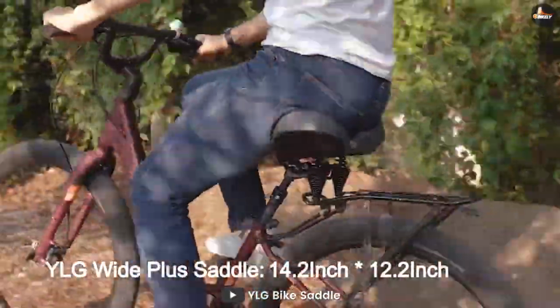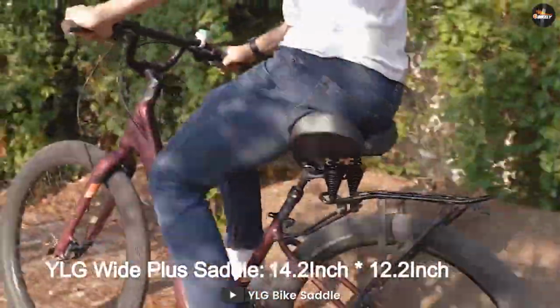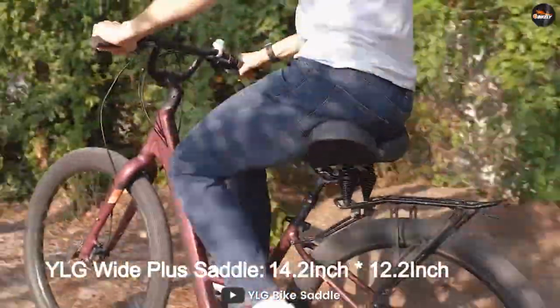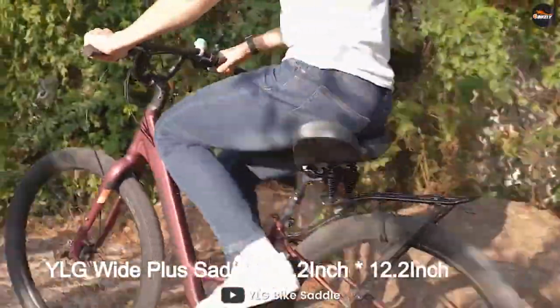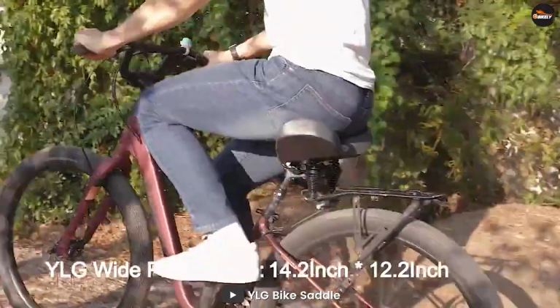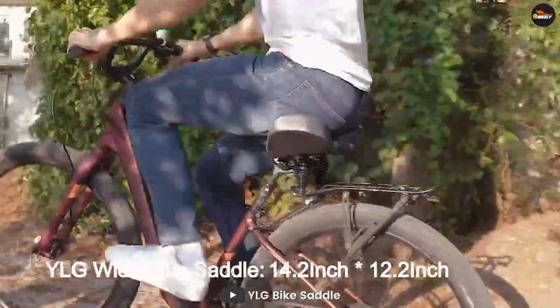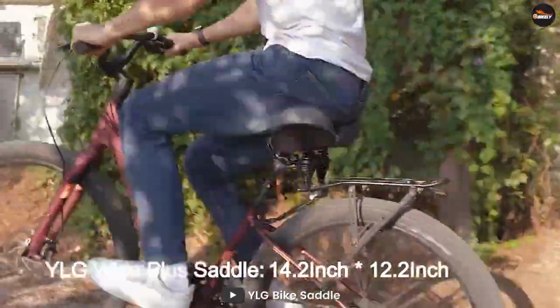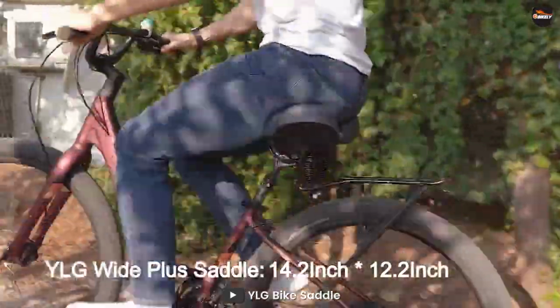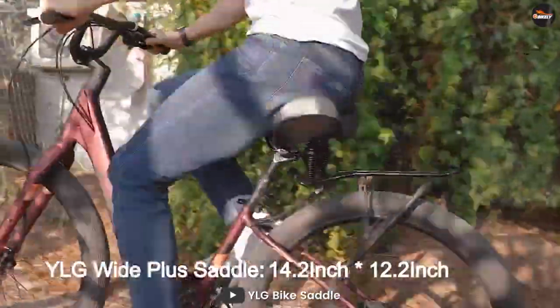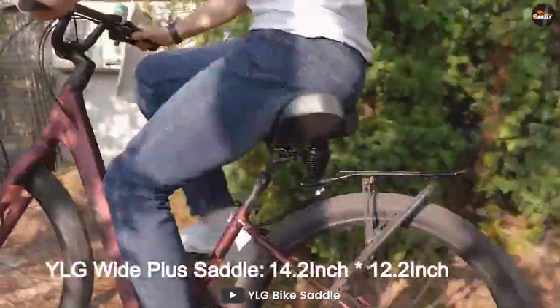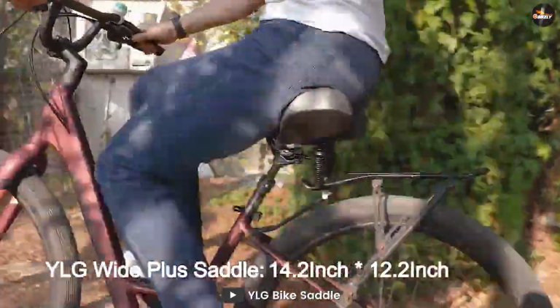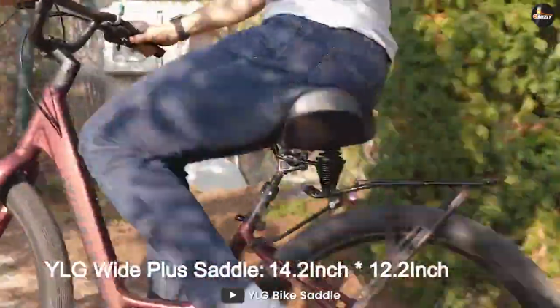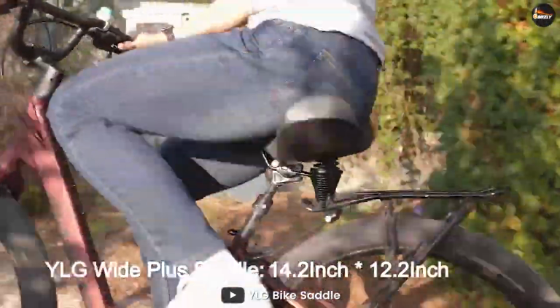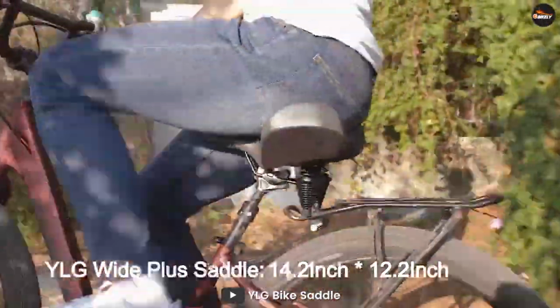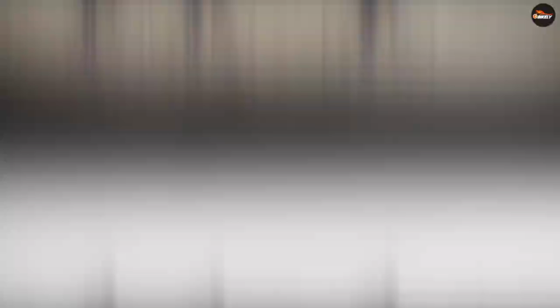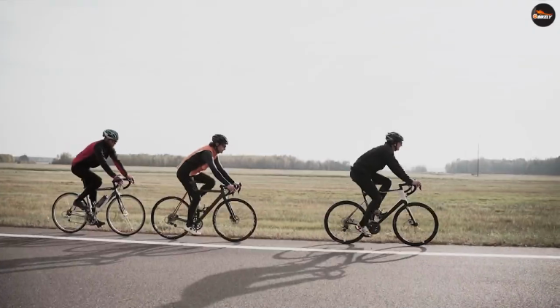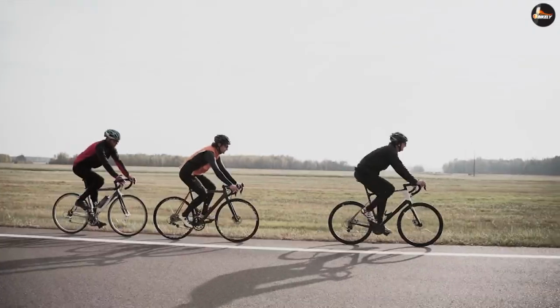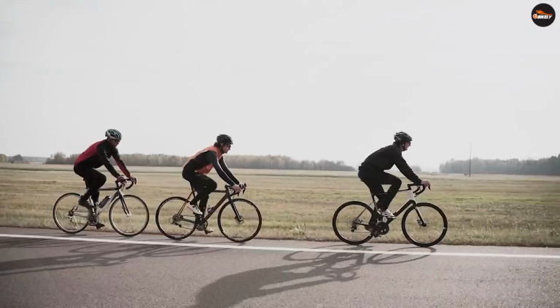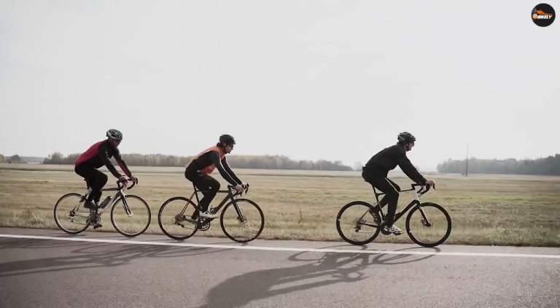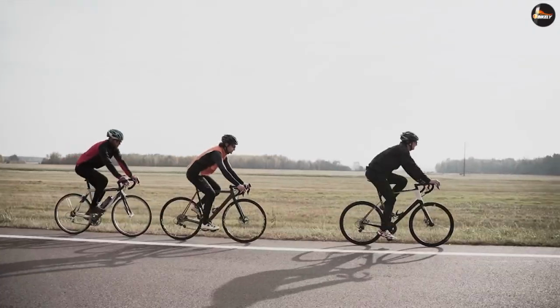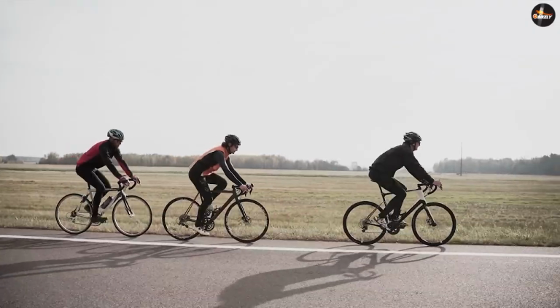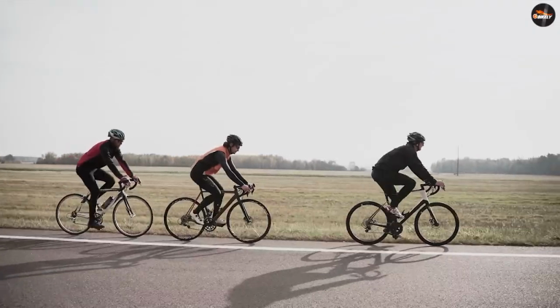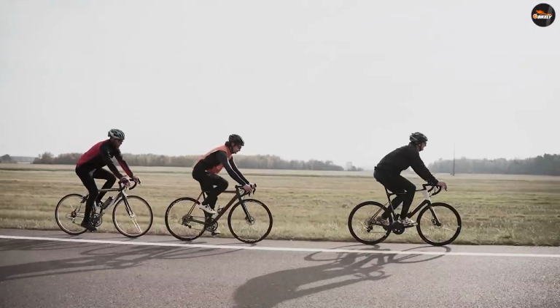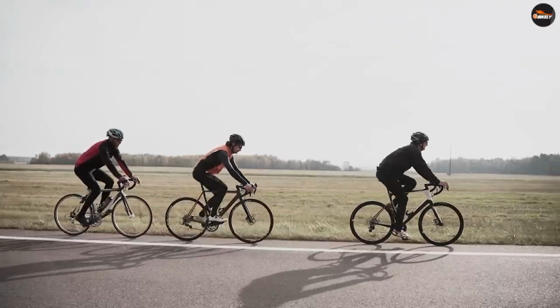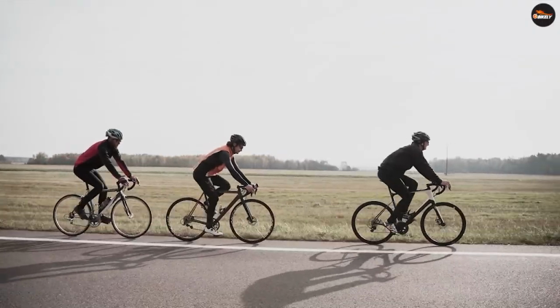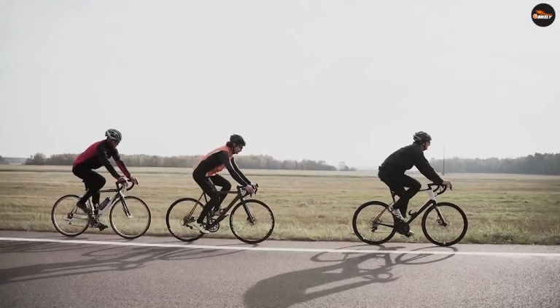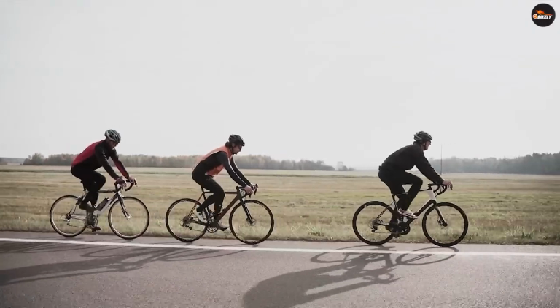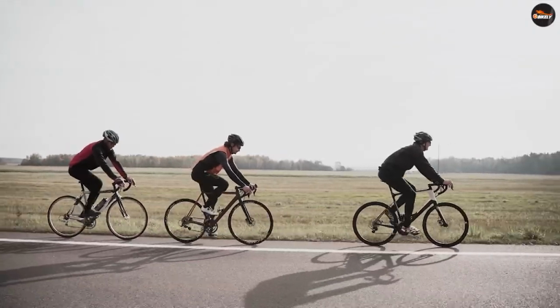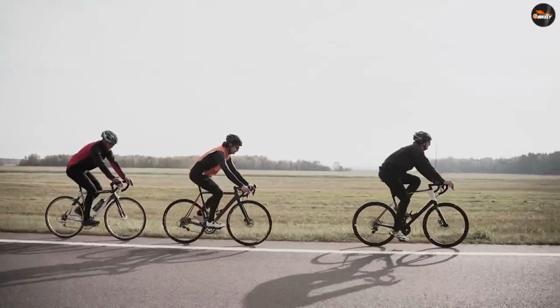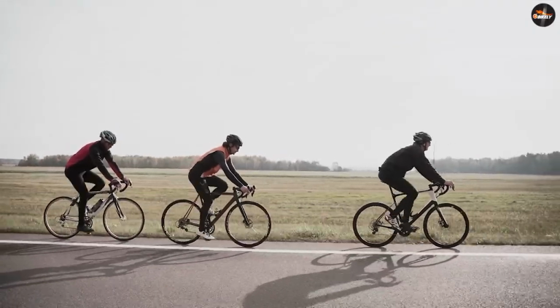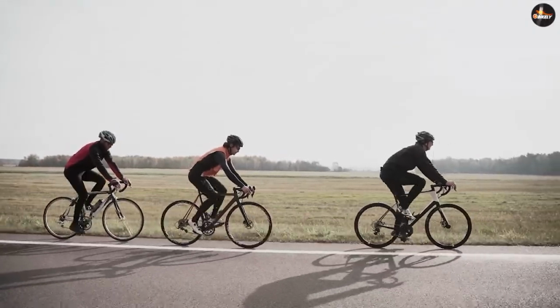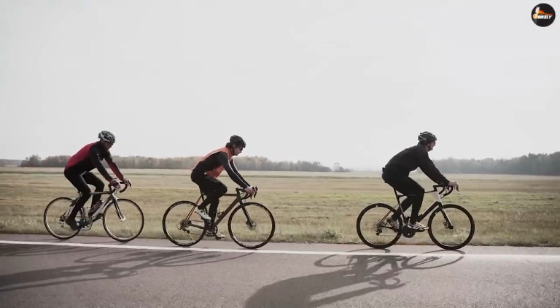Stay safe with a reflective band on the back. Enjoy your safe riding outdoors and at night.